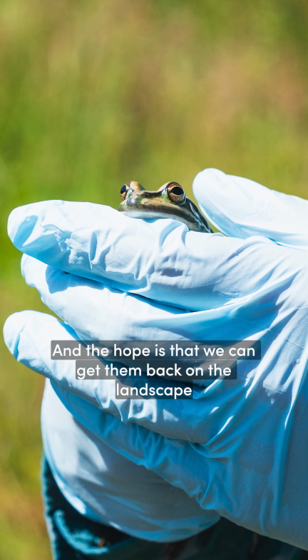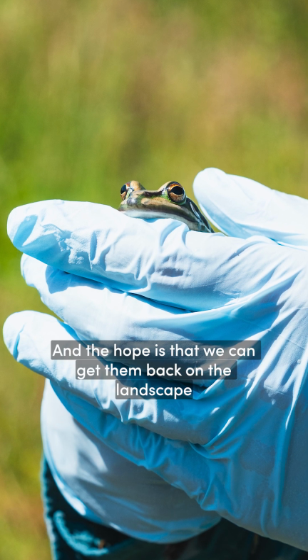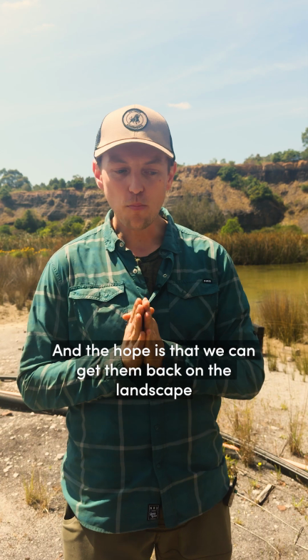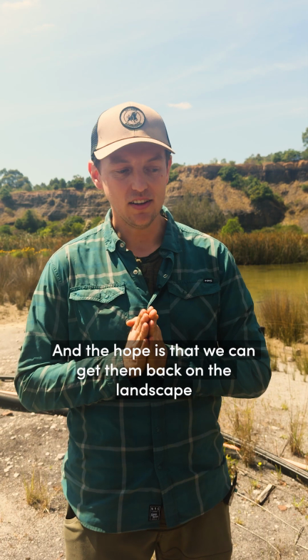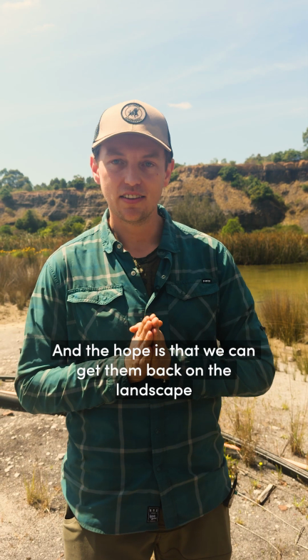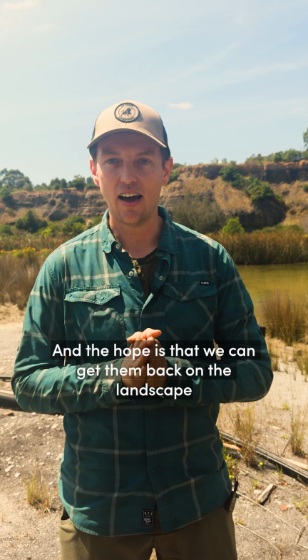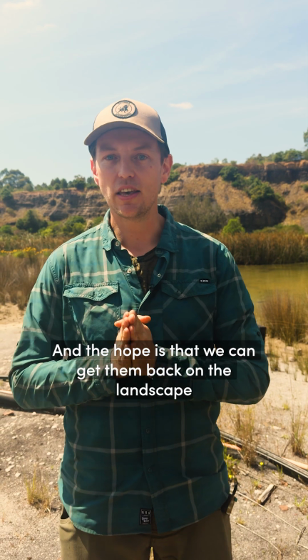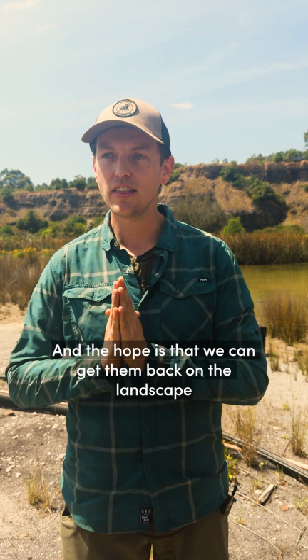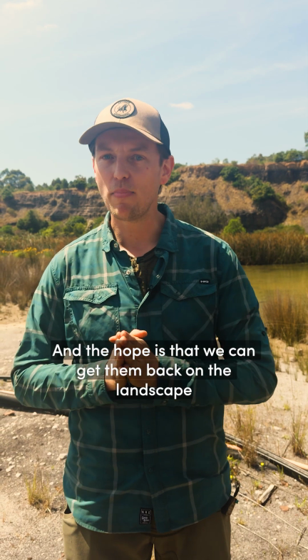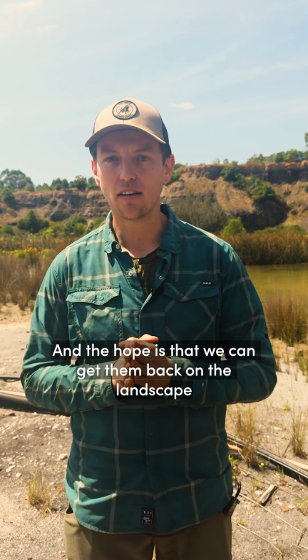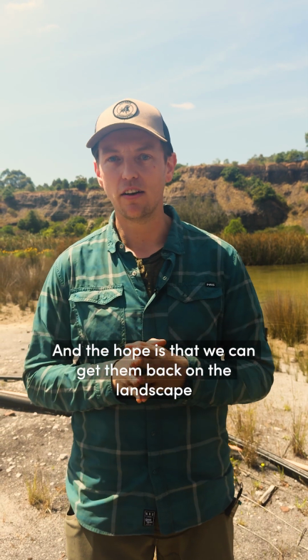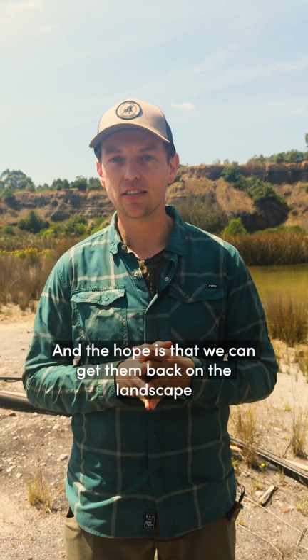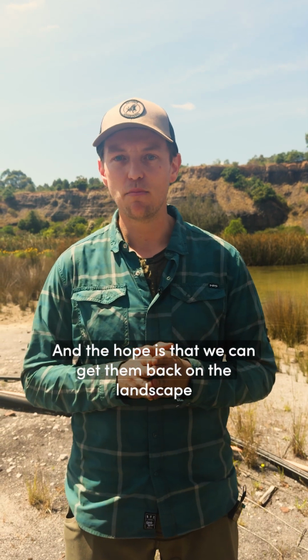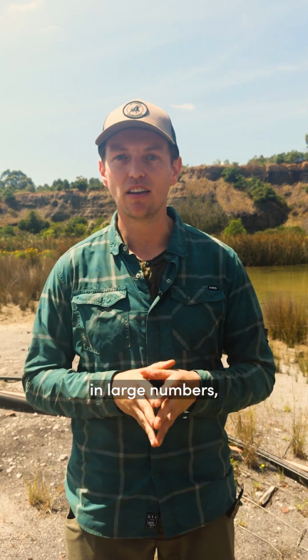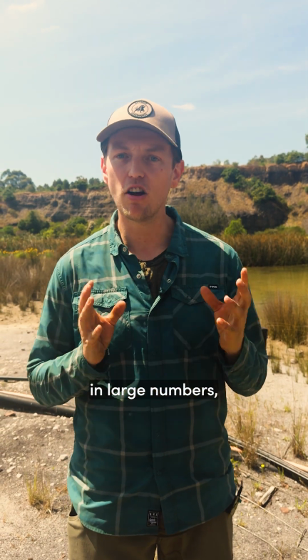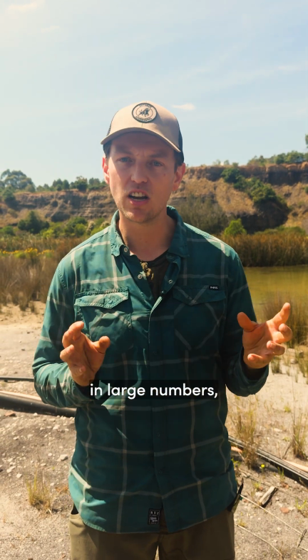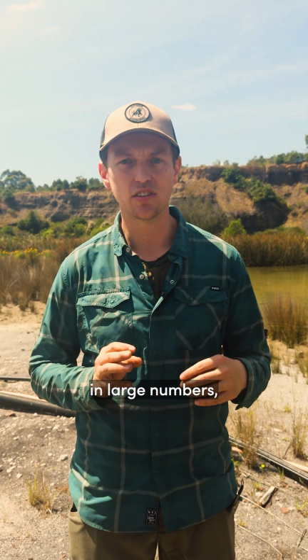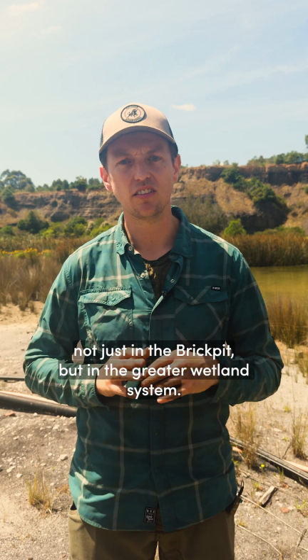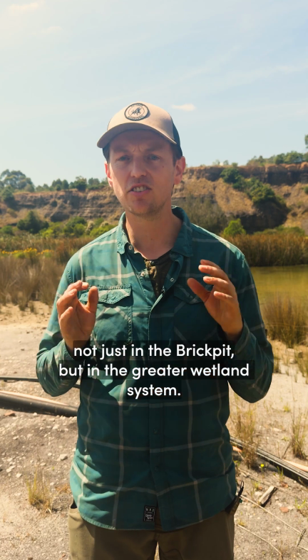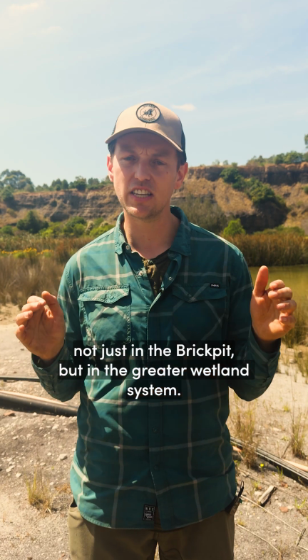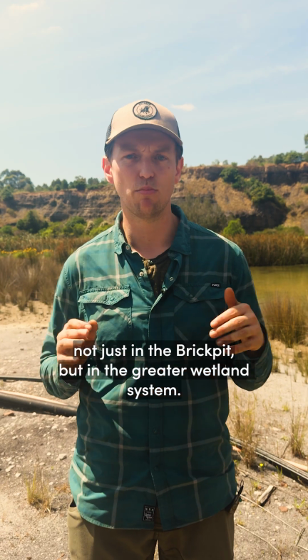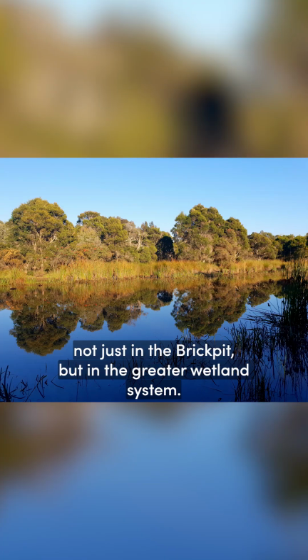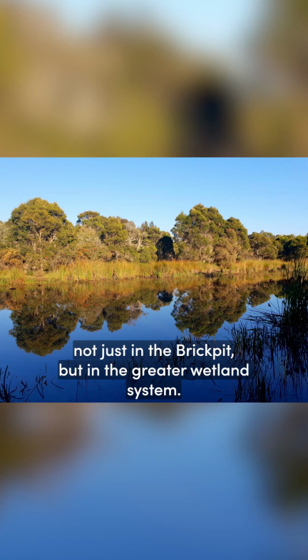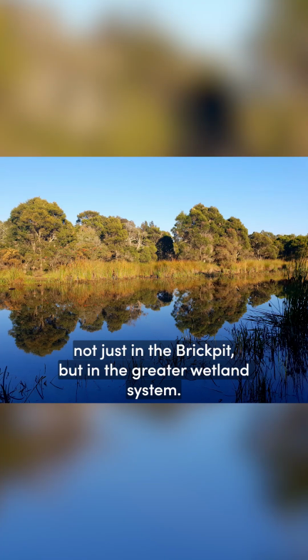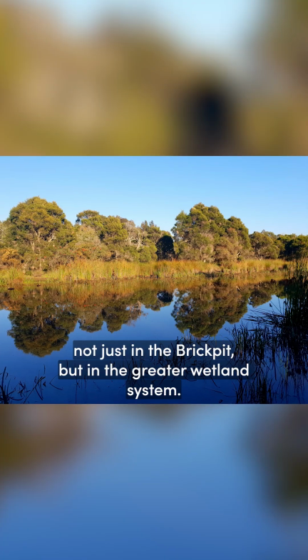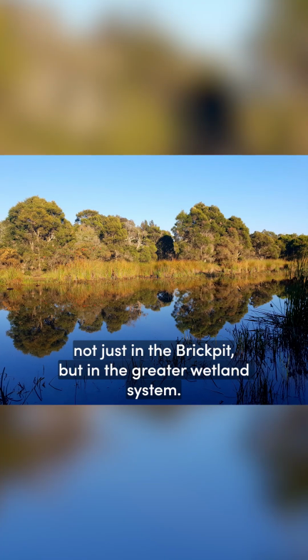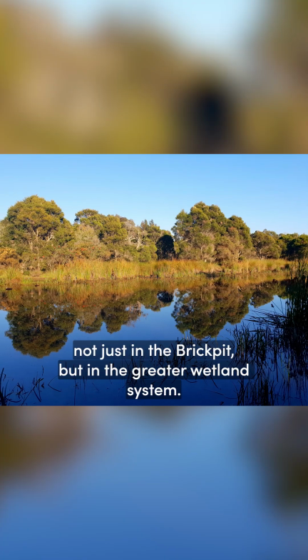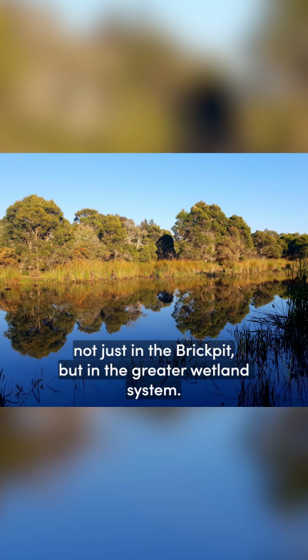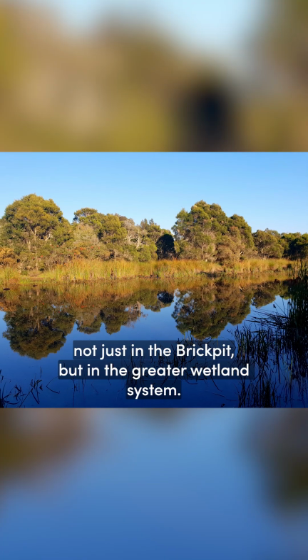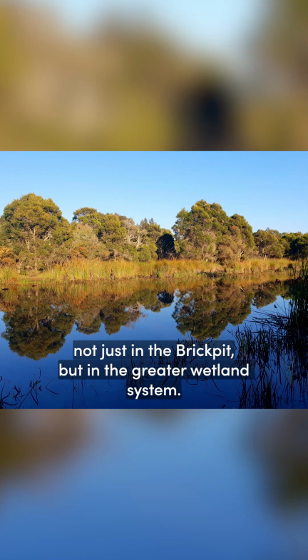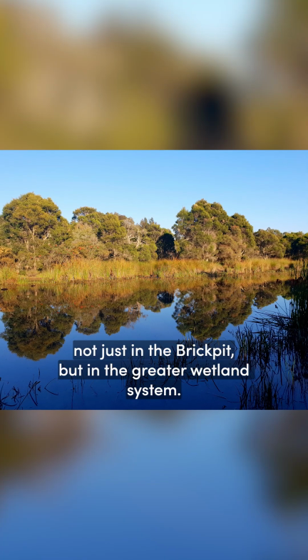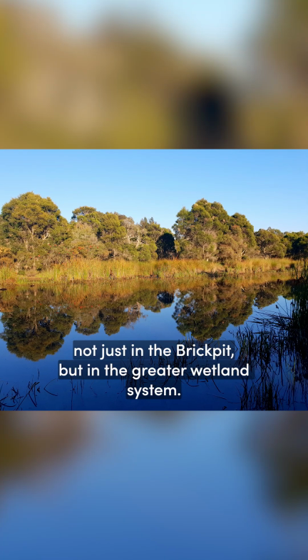The hope is that we can get them back on the landscape in large numbers — not just in the Brick Pit, but in the greater wetland system.